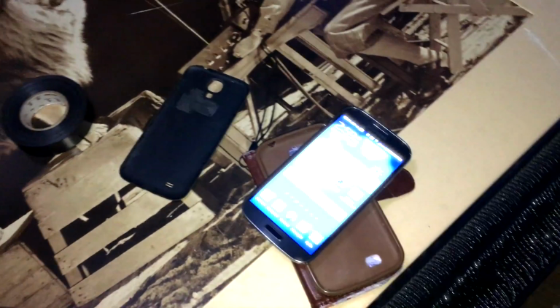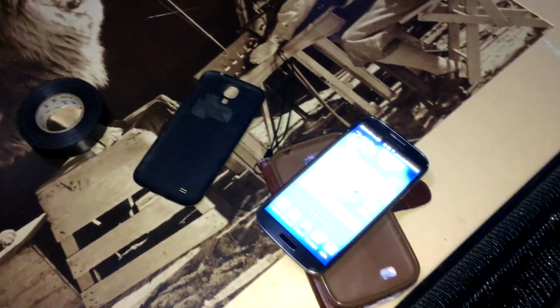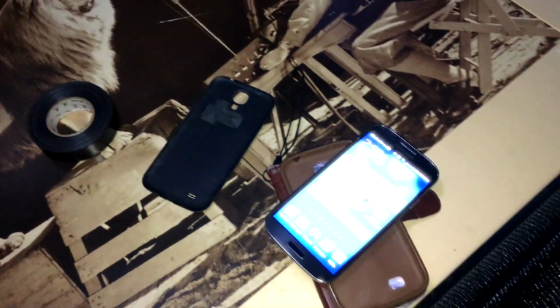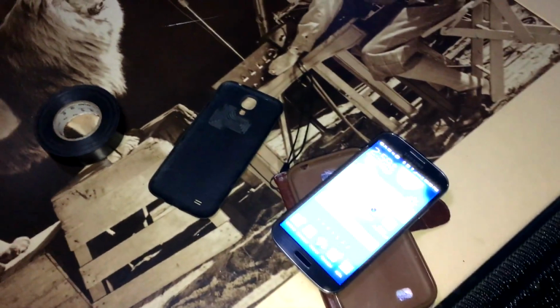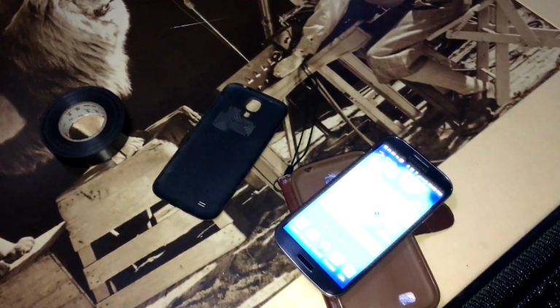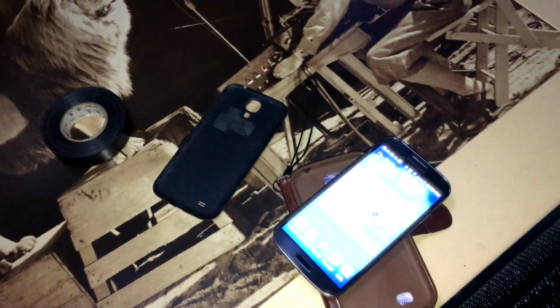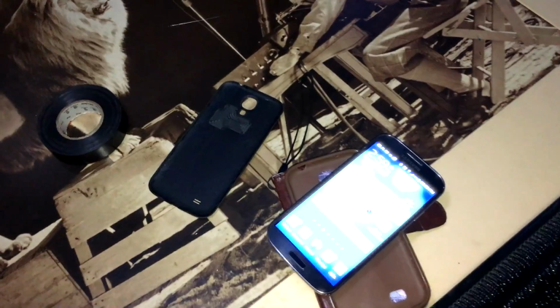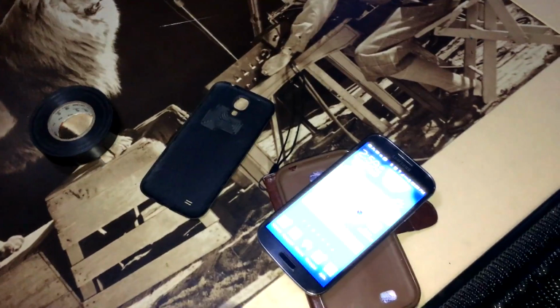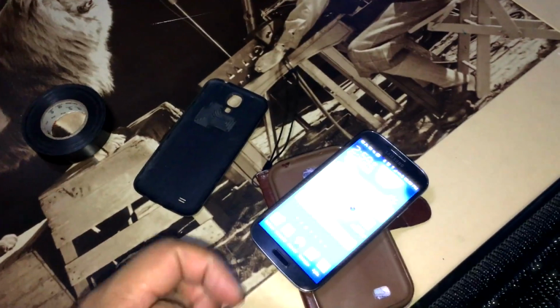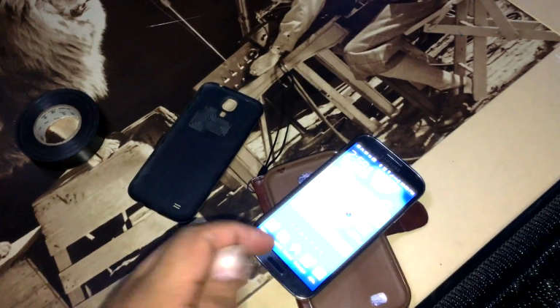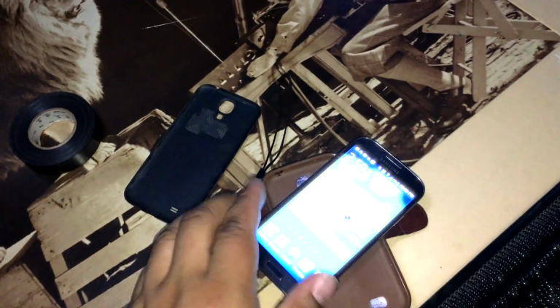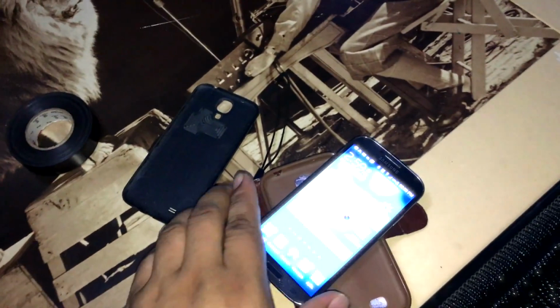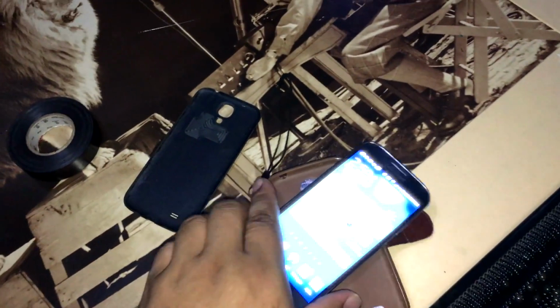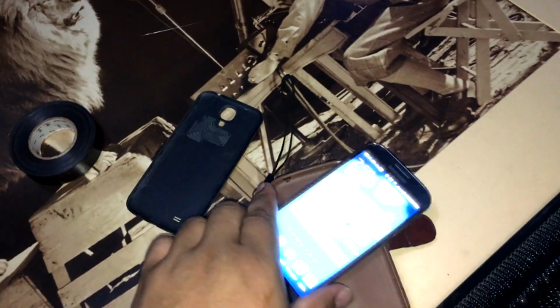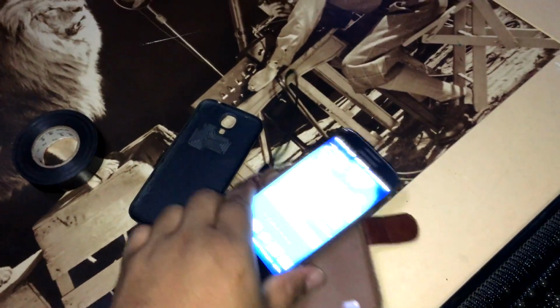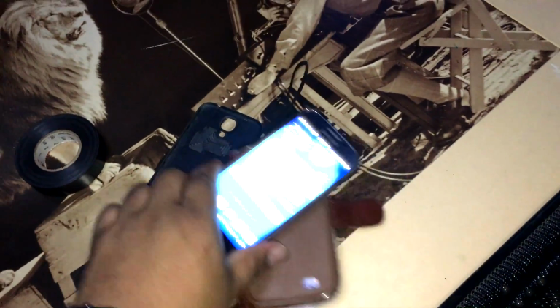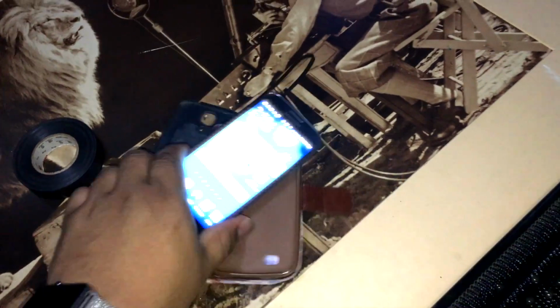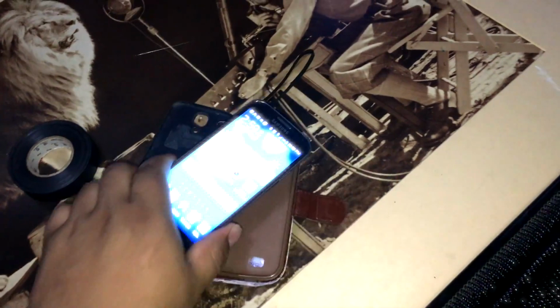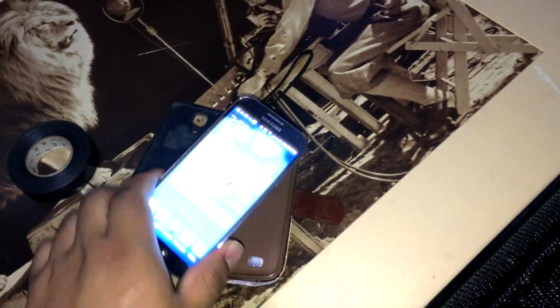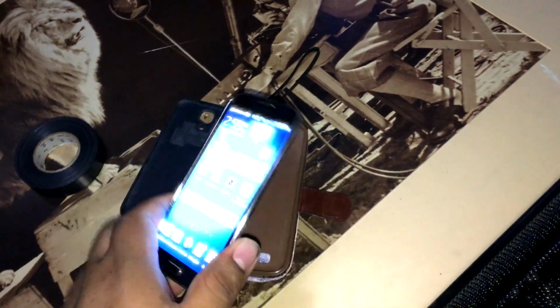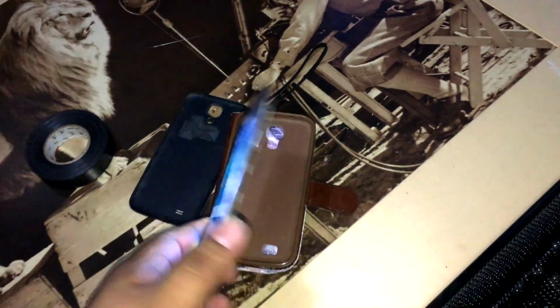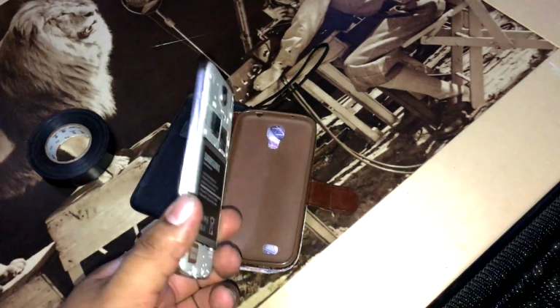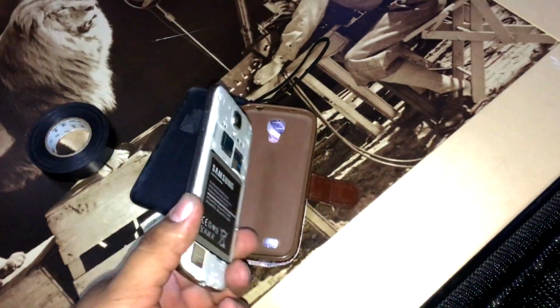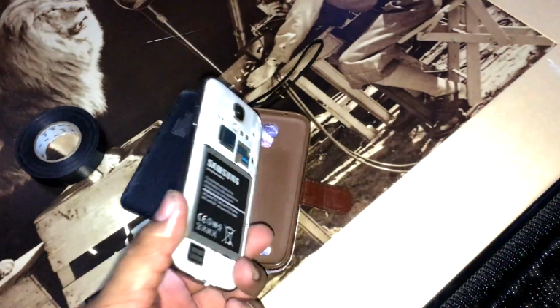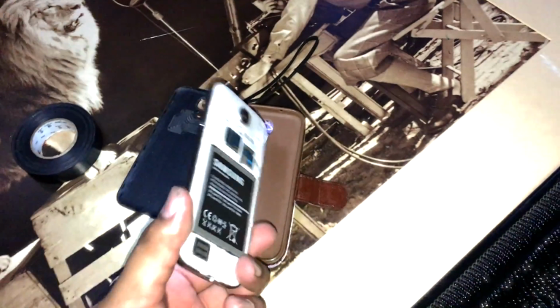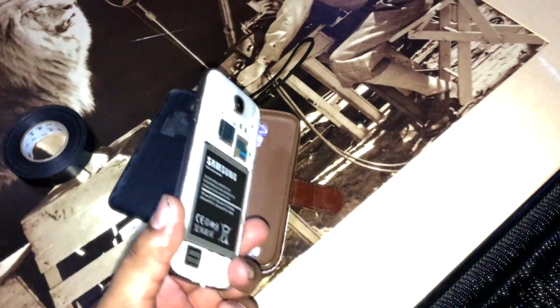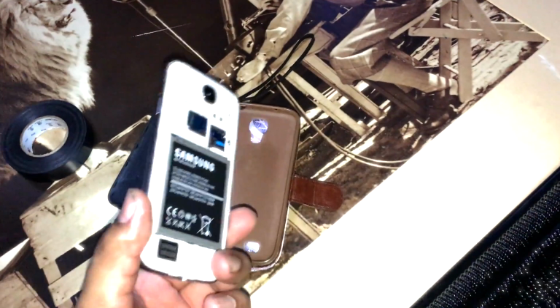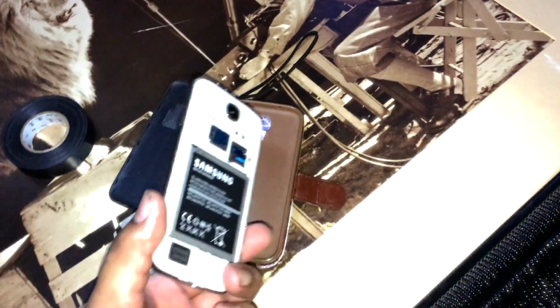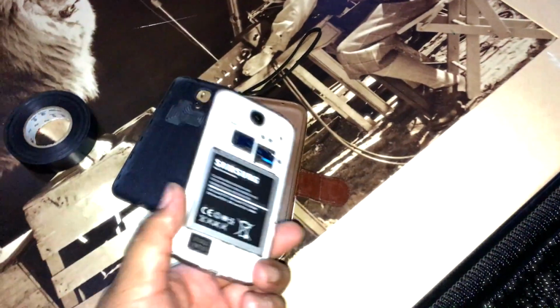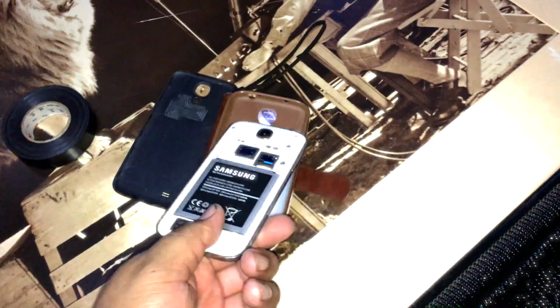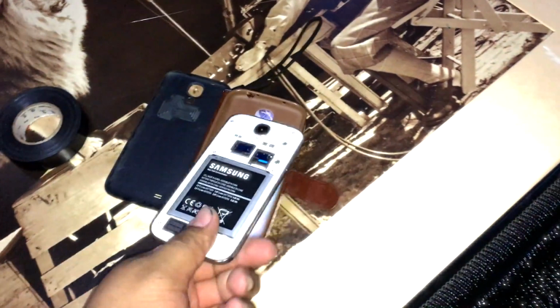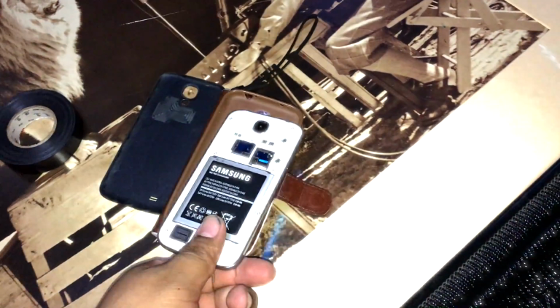I'm not sure how much that would cost, but if you're still under warranty, then Samsung should be able to replace your phone no problem.